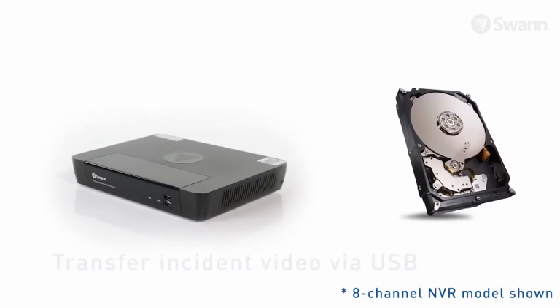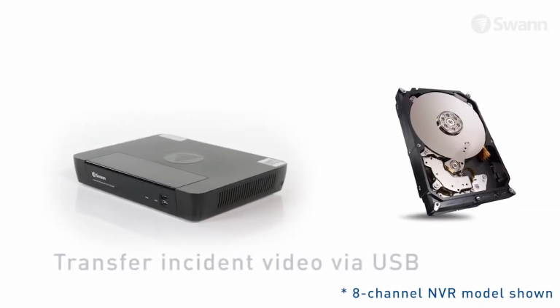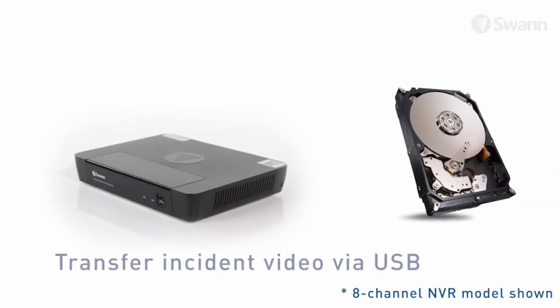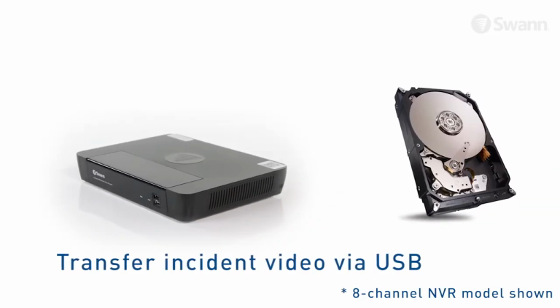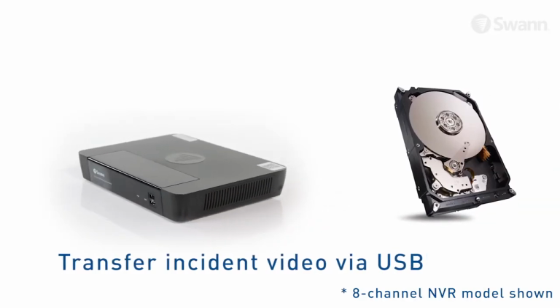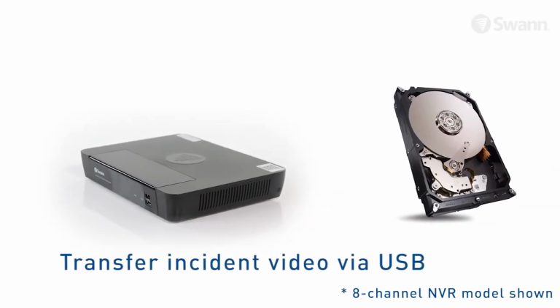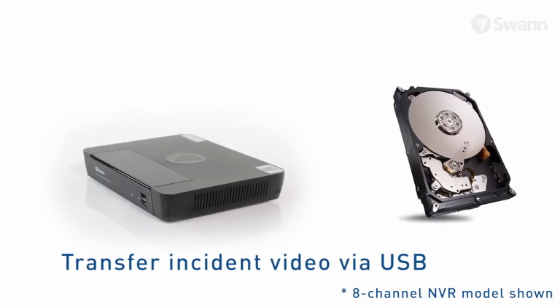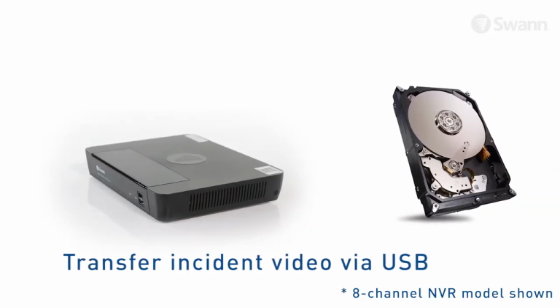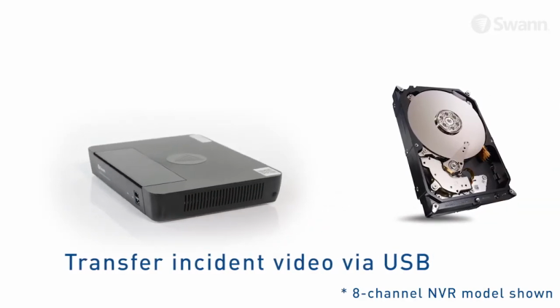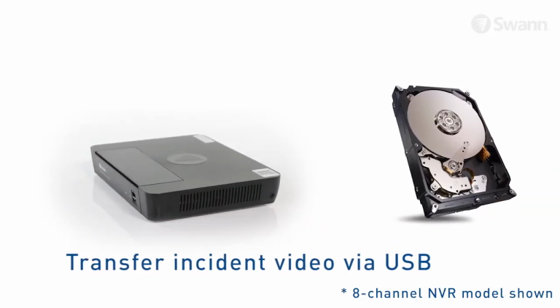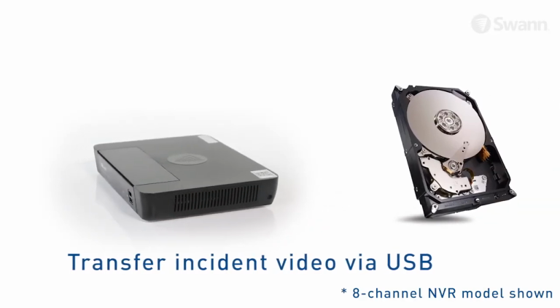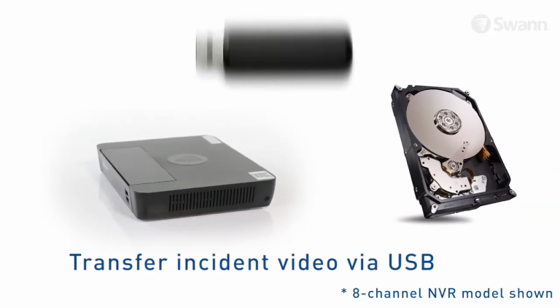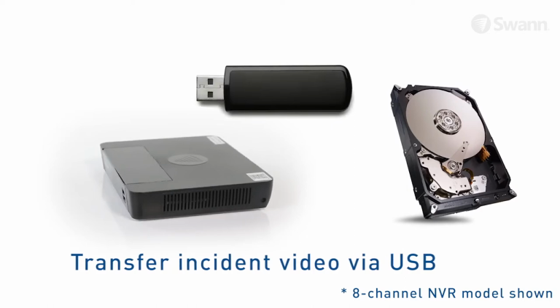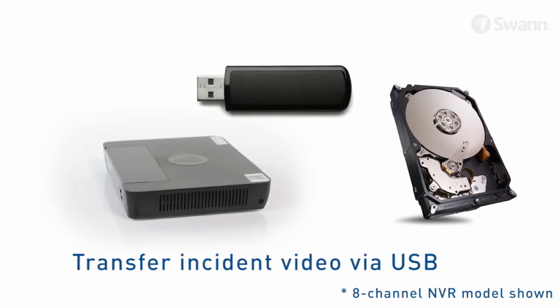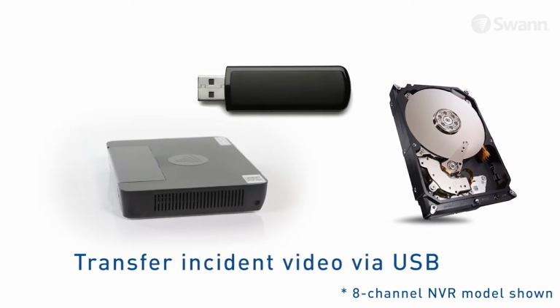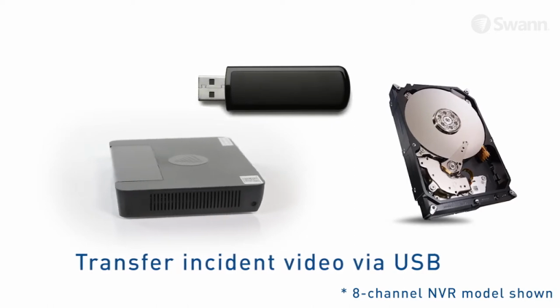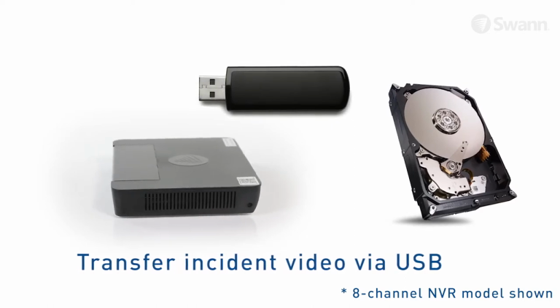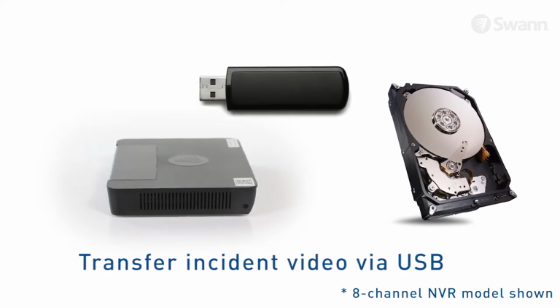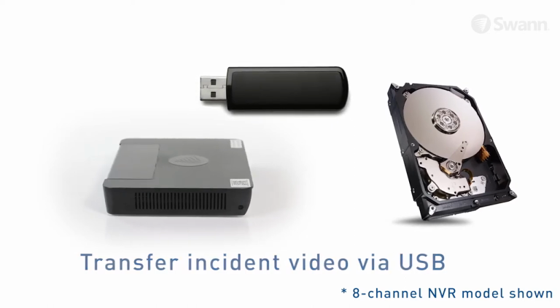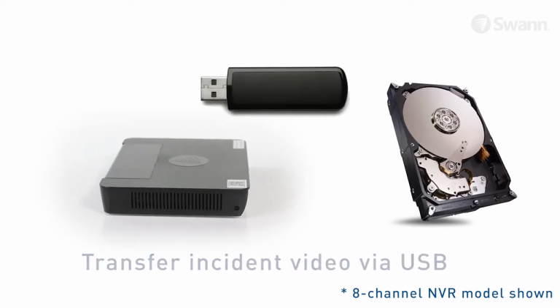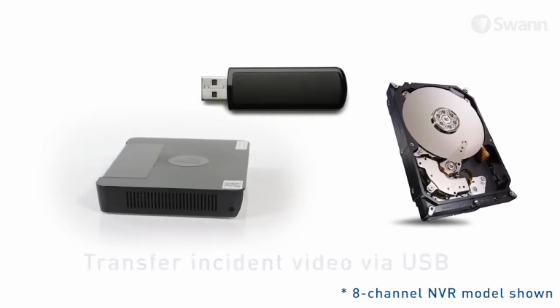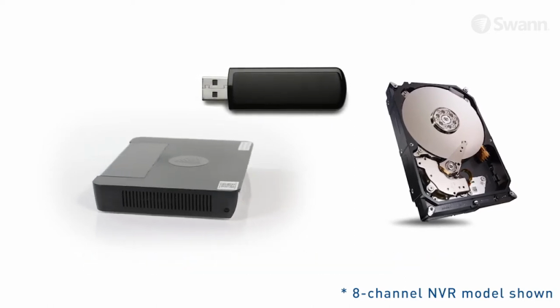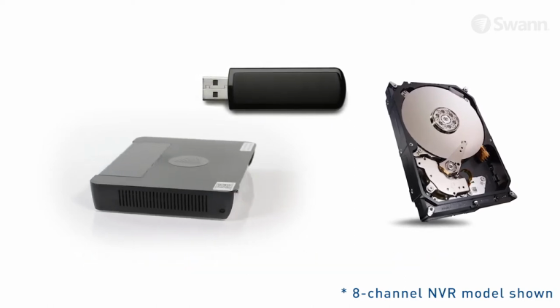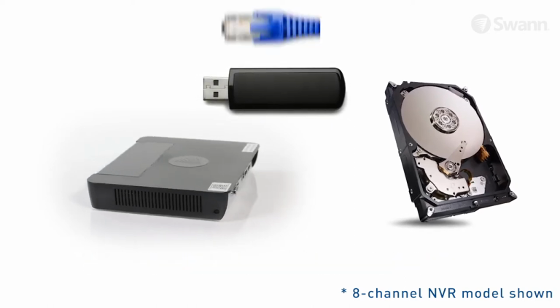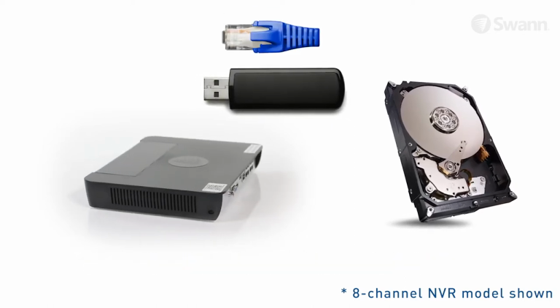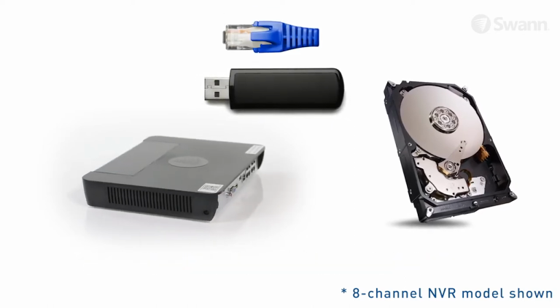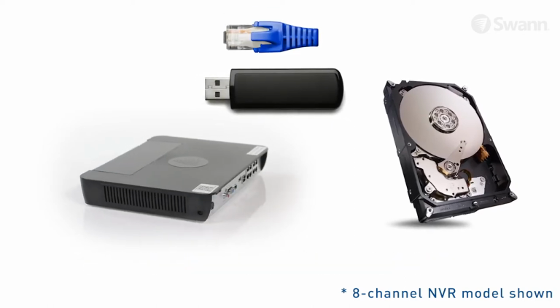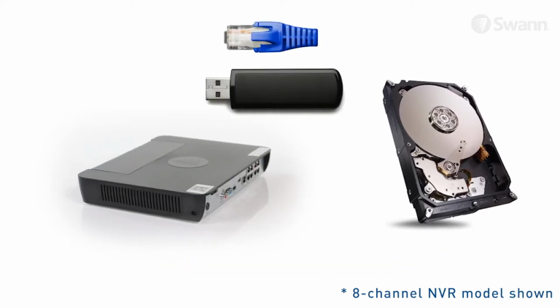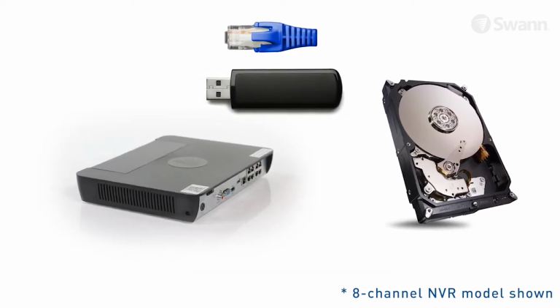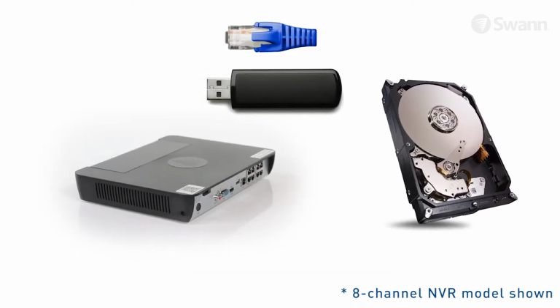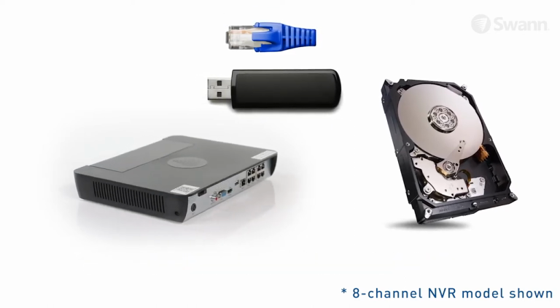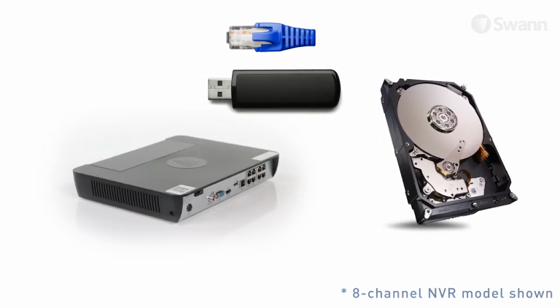Set and forget recording onto a massive hard drive, with easy retrieval of incident video via USB port onto a memory stick, network, or your mobile device's memory.